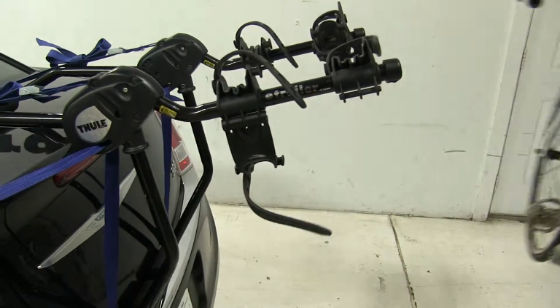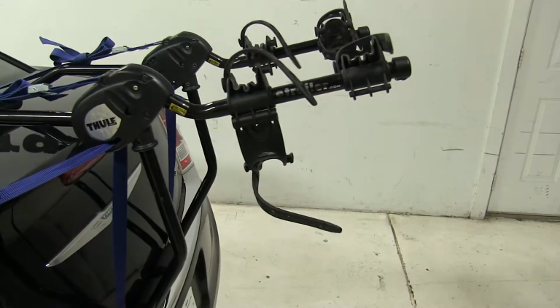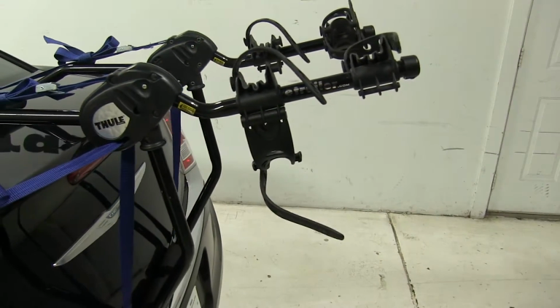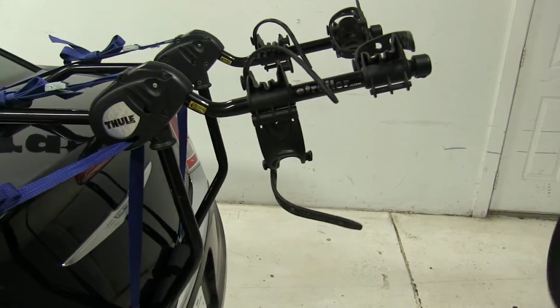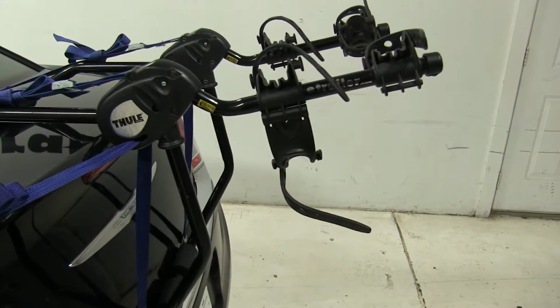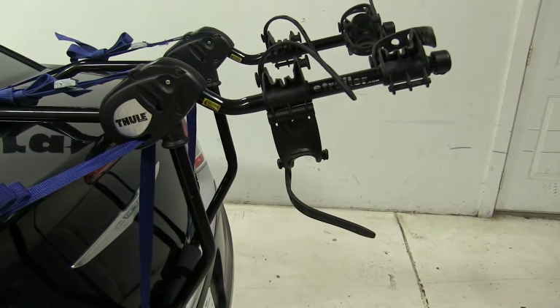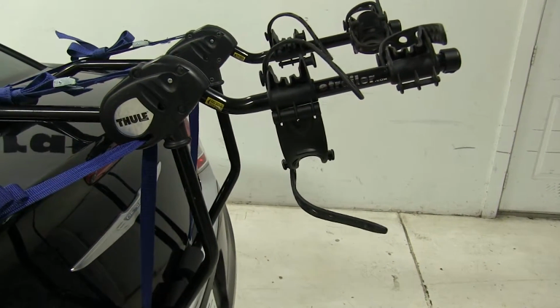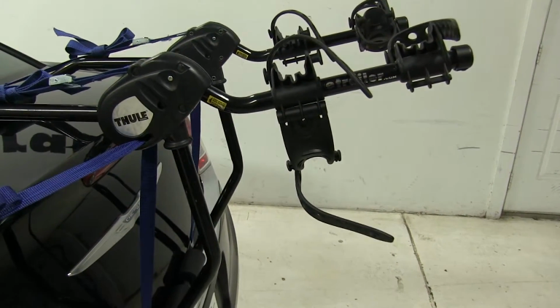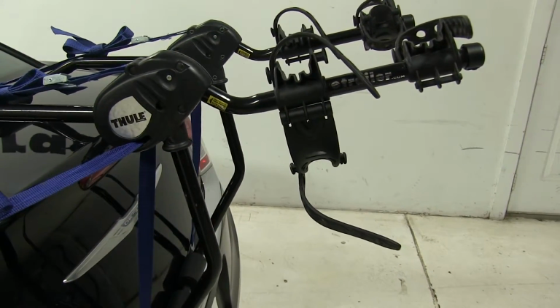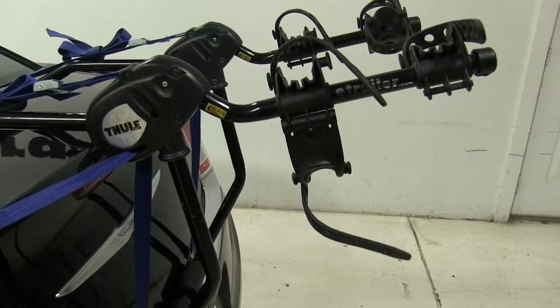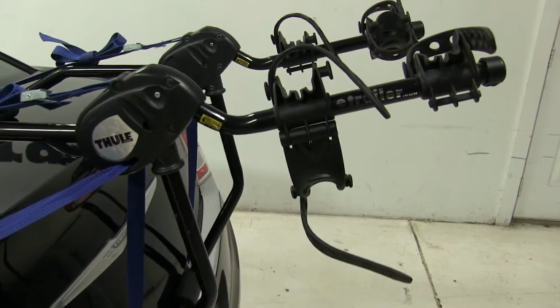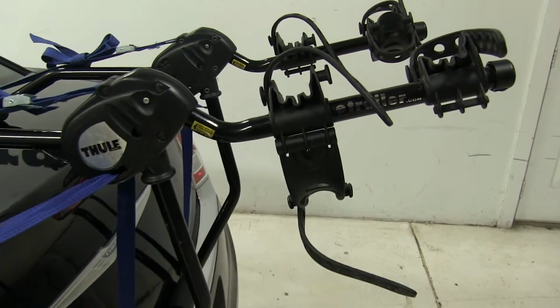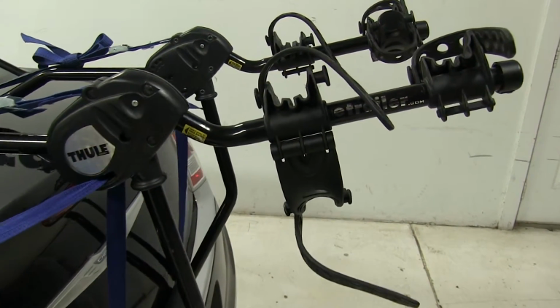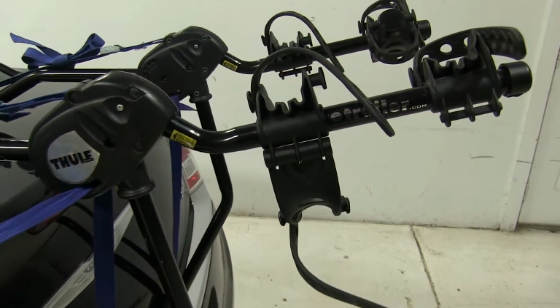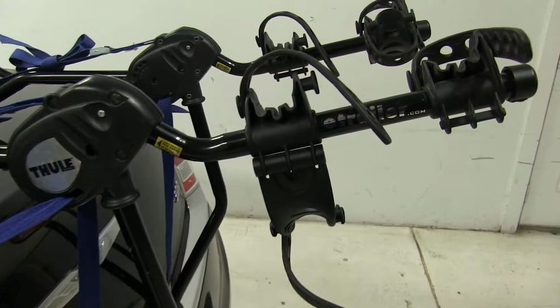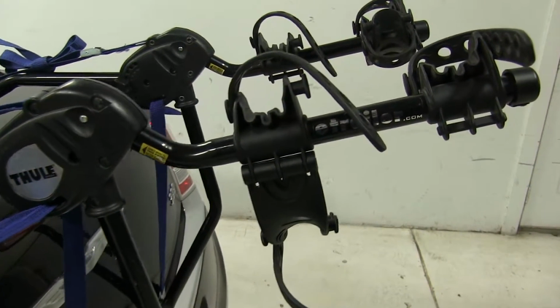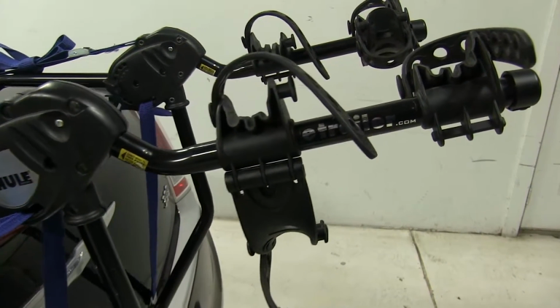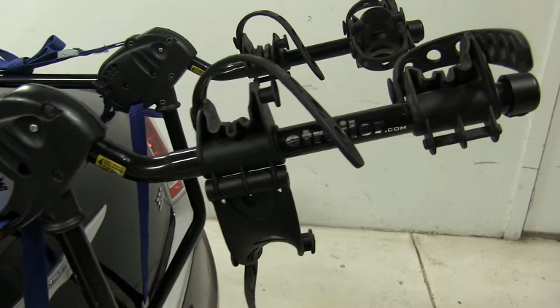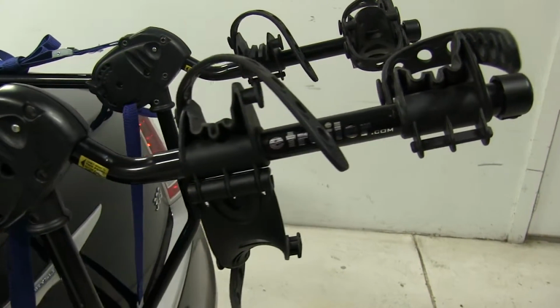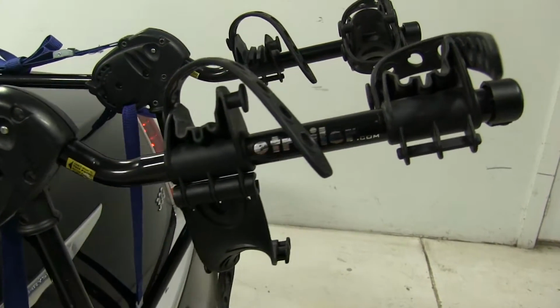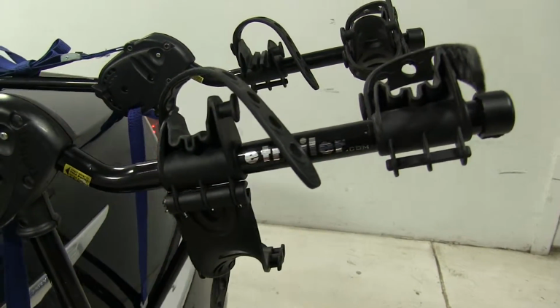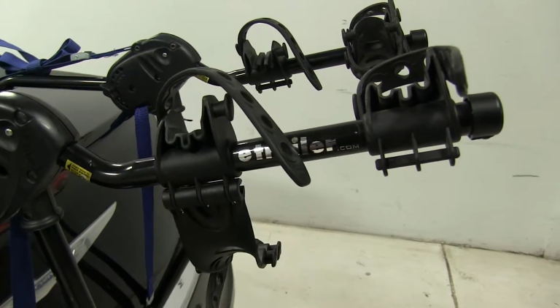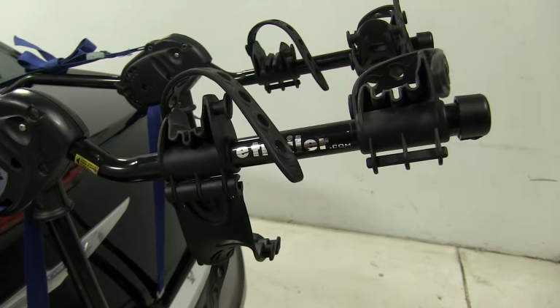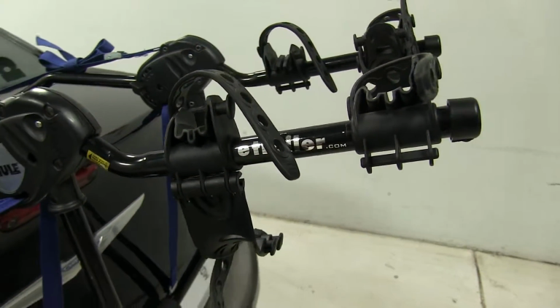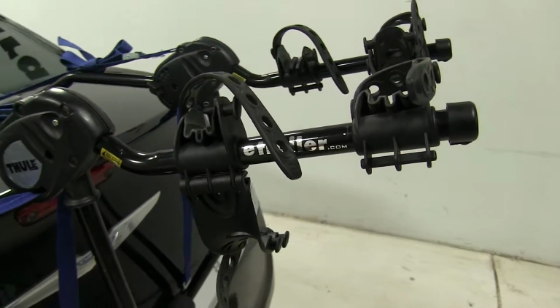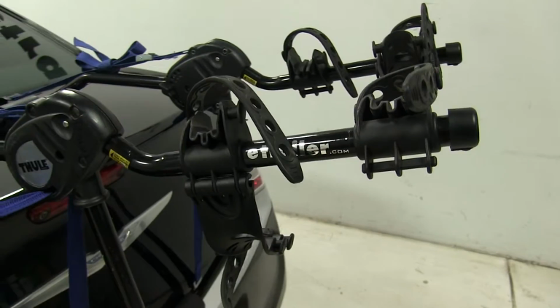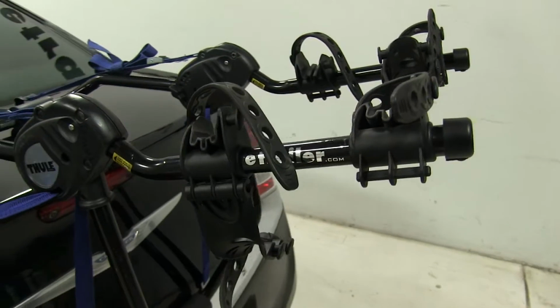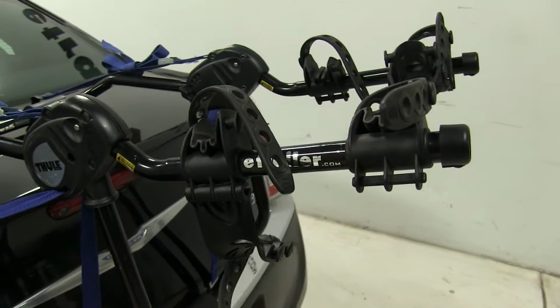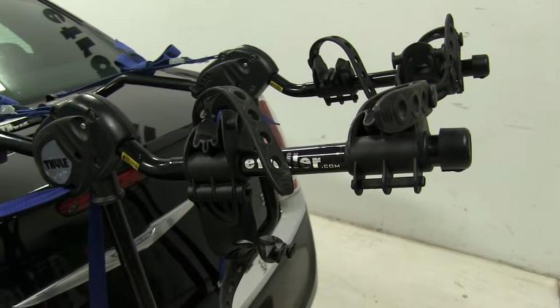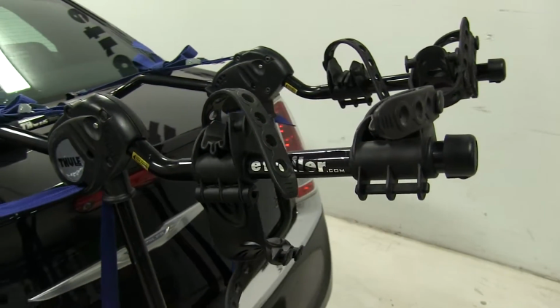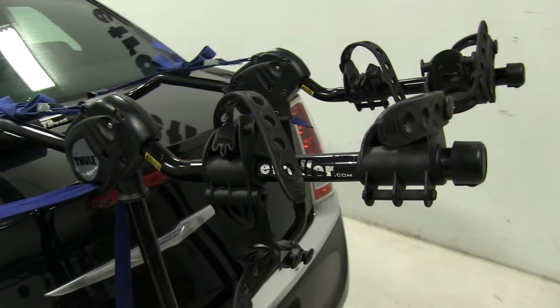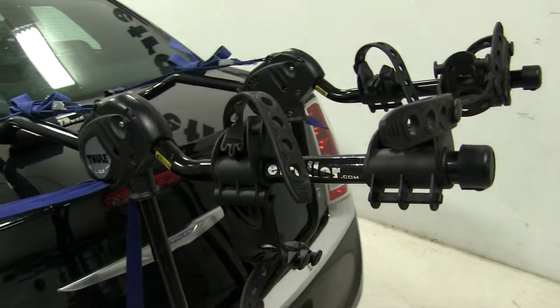We'll pull our bike off and set it off to the side. I always suggest that you replace your straps so you don't lose or damage them.